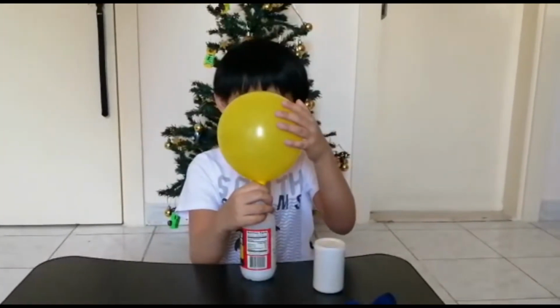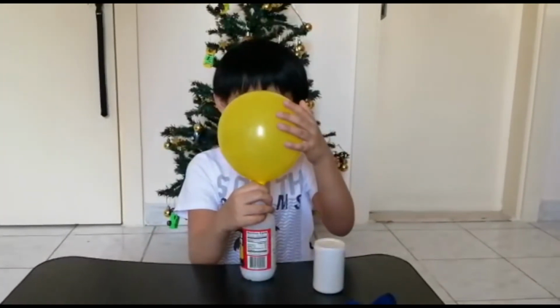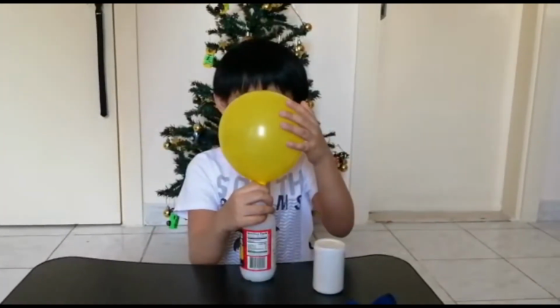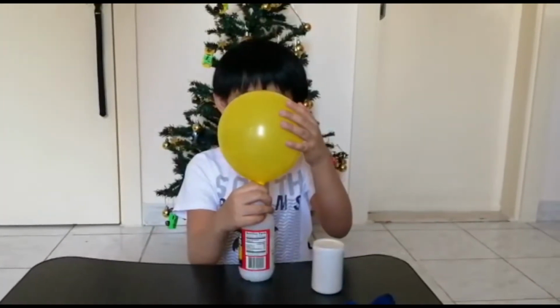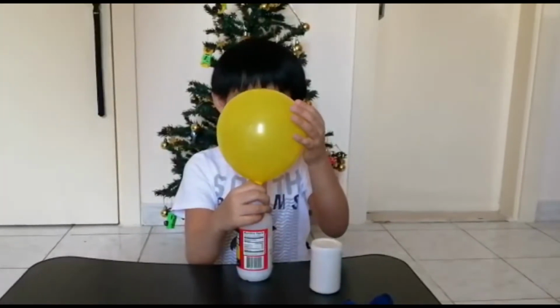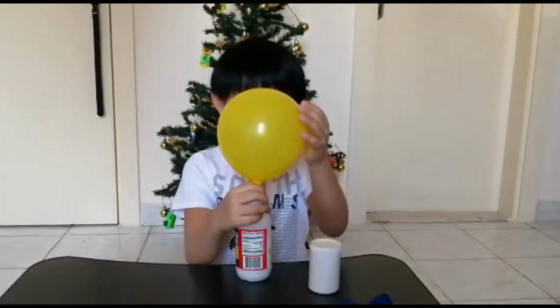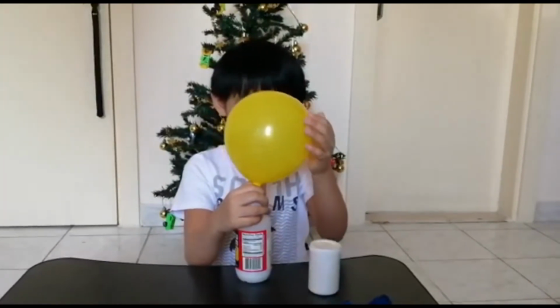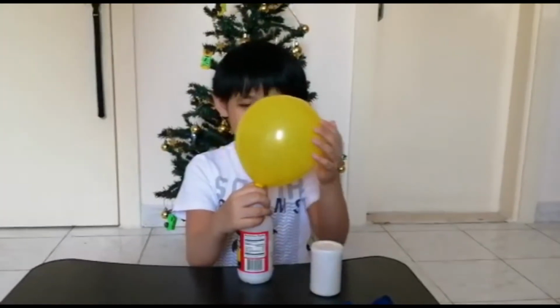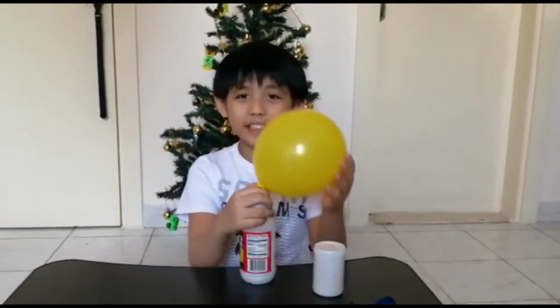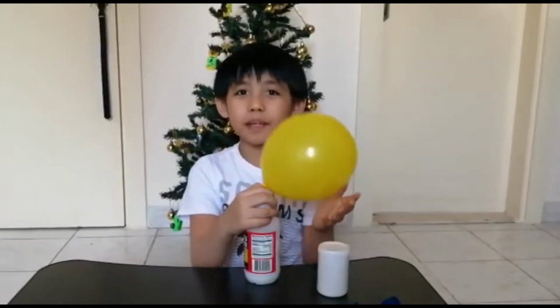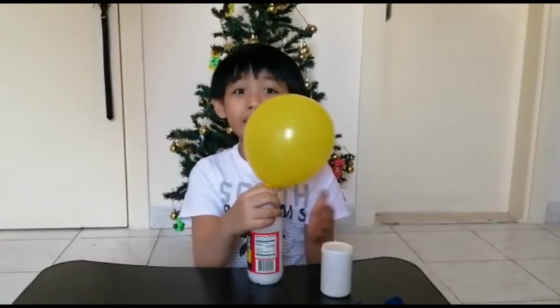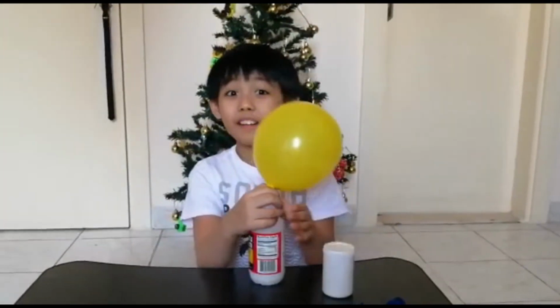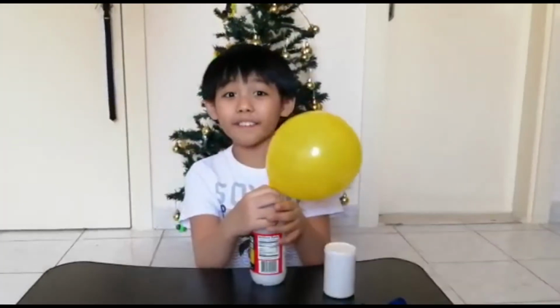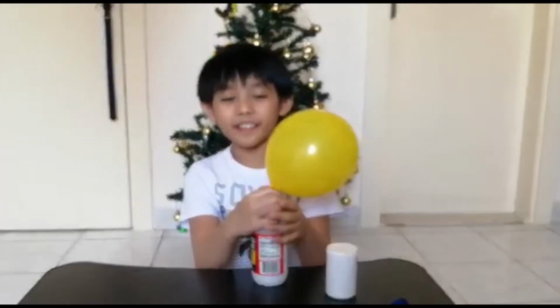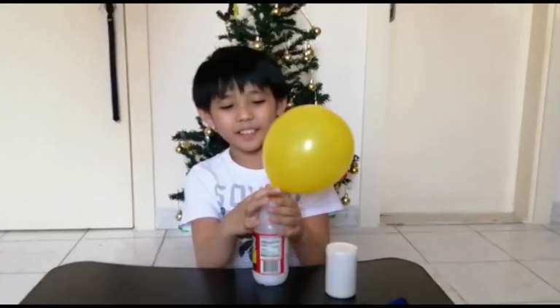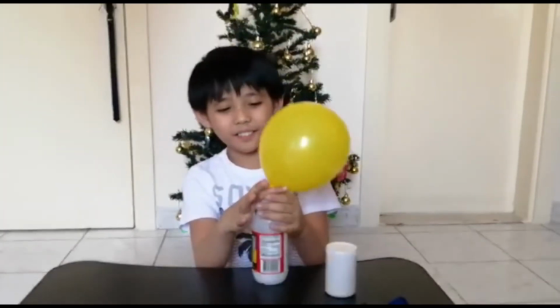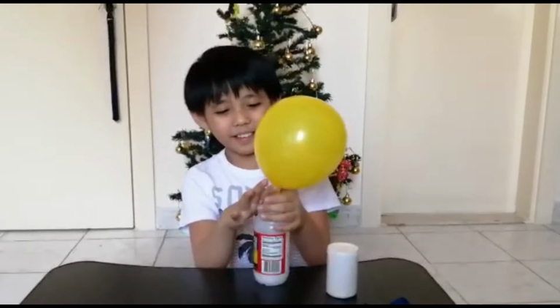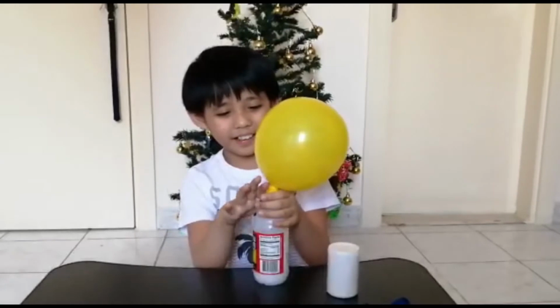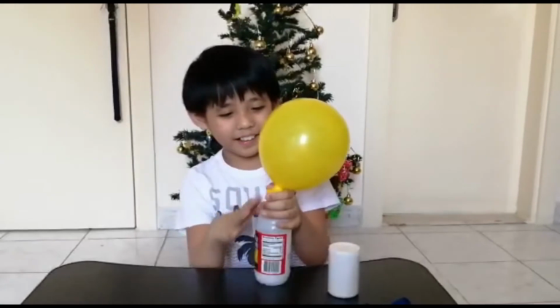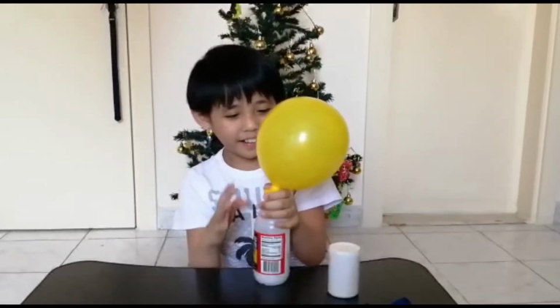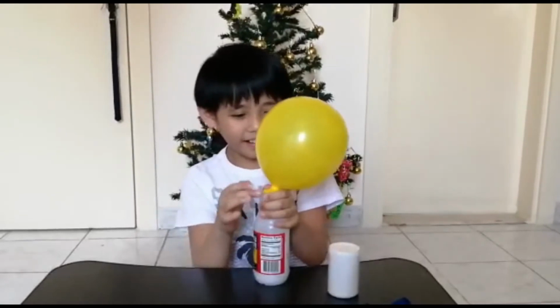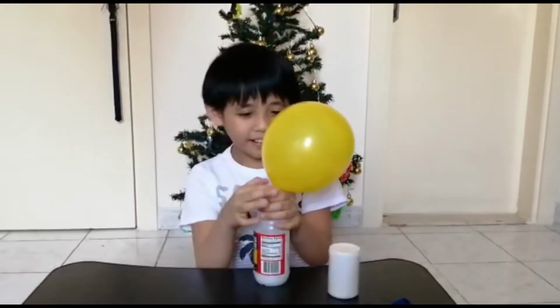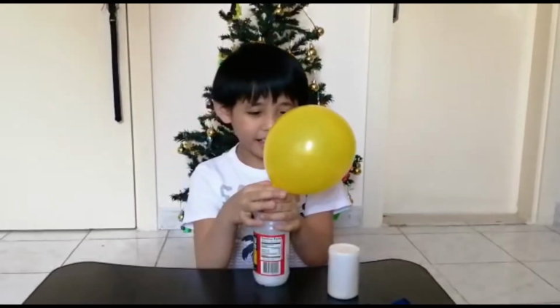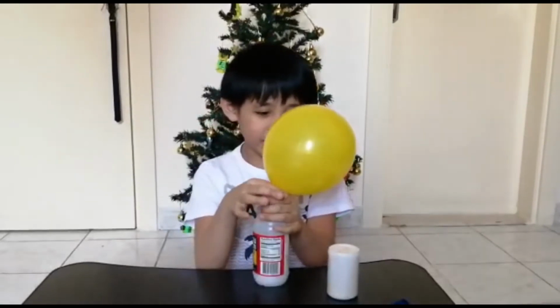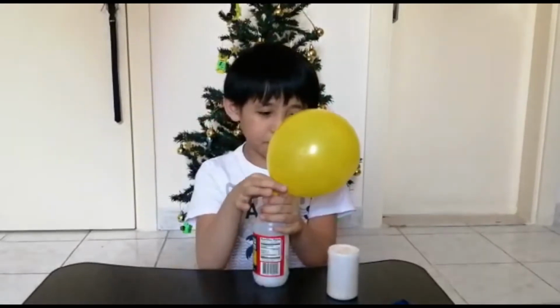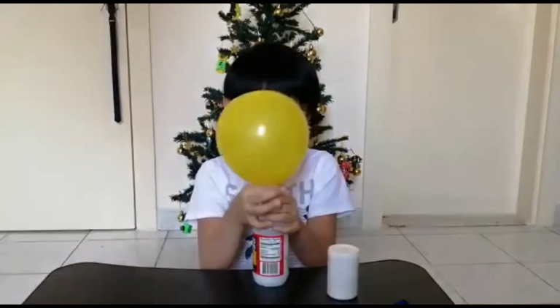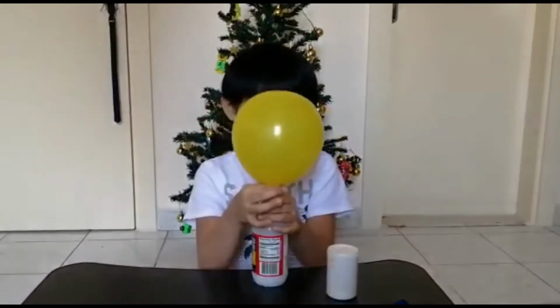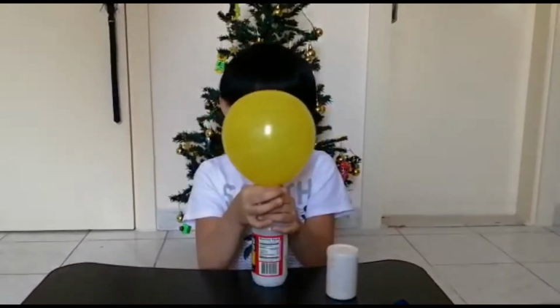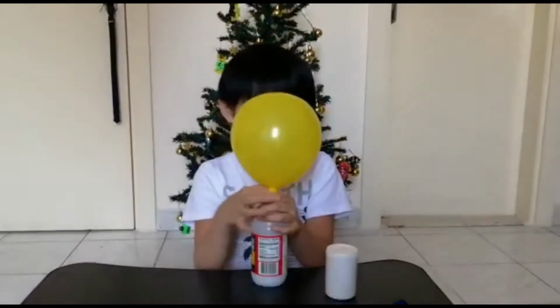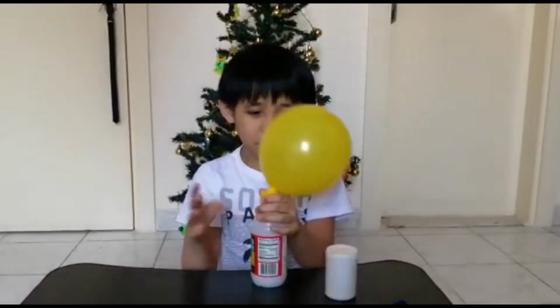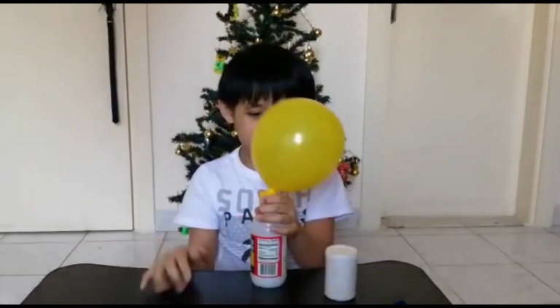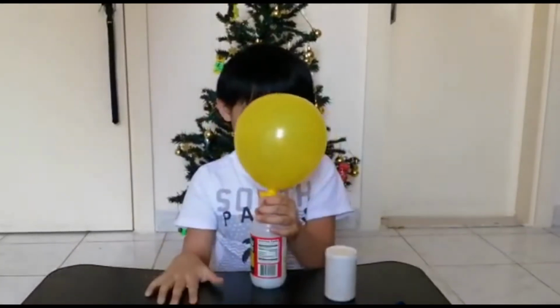As you can see, it's bigger than the soda and menthol method.